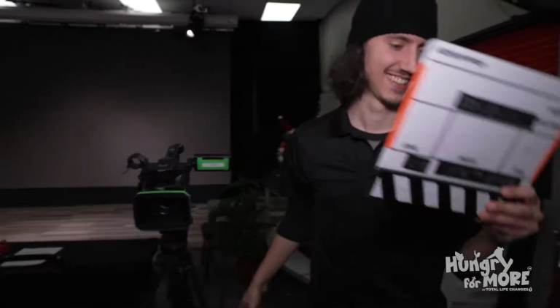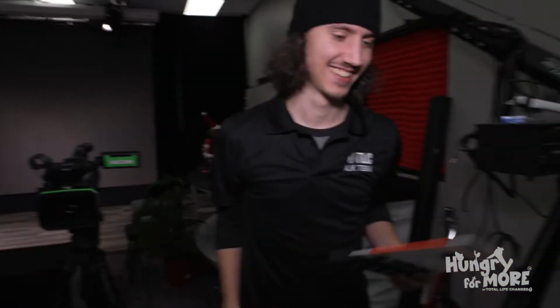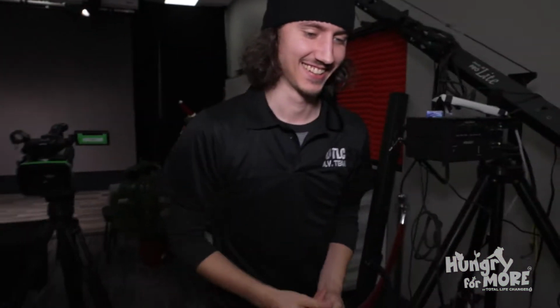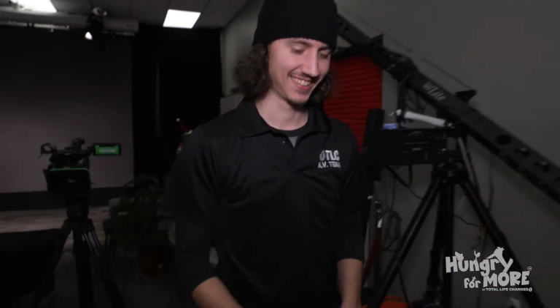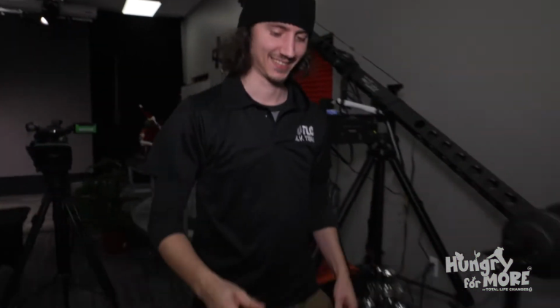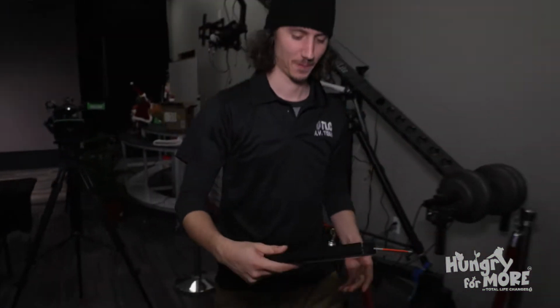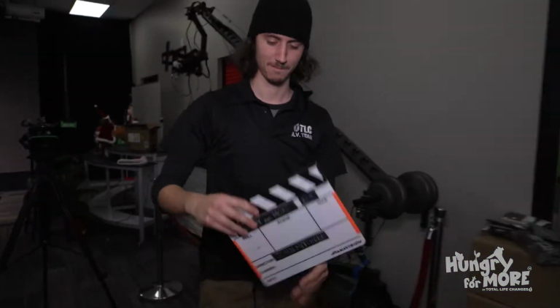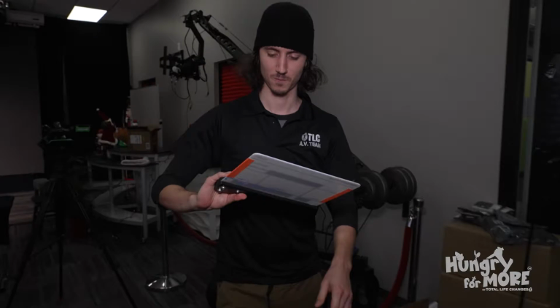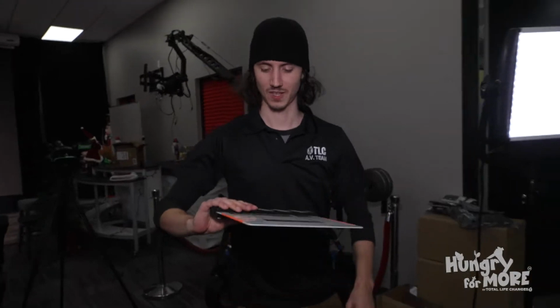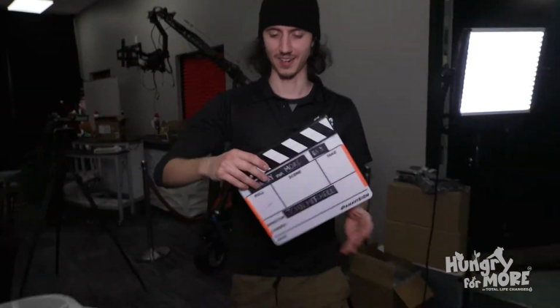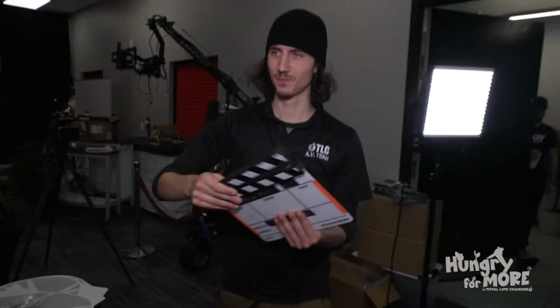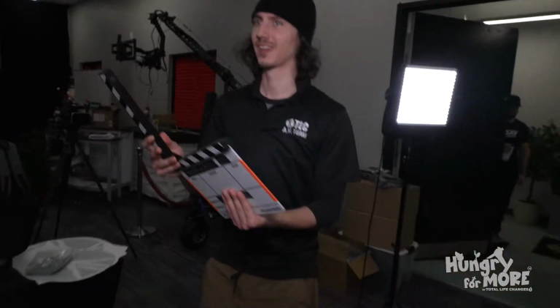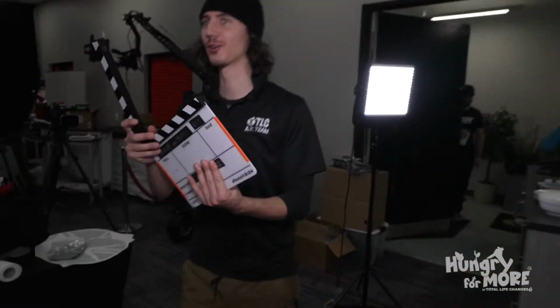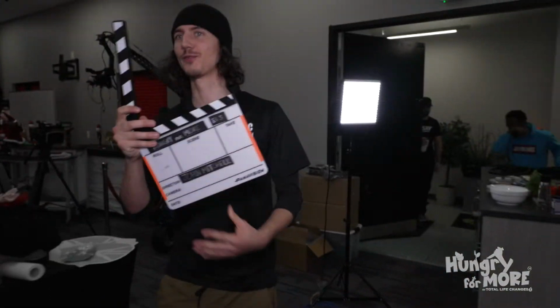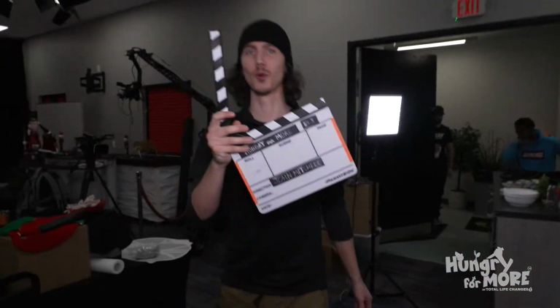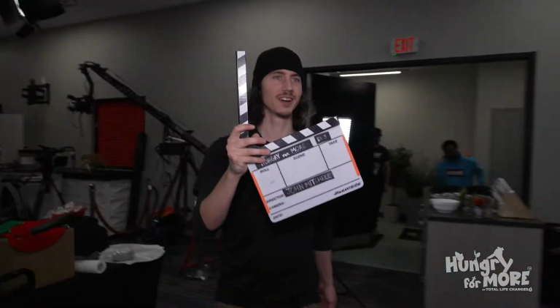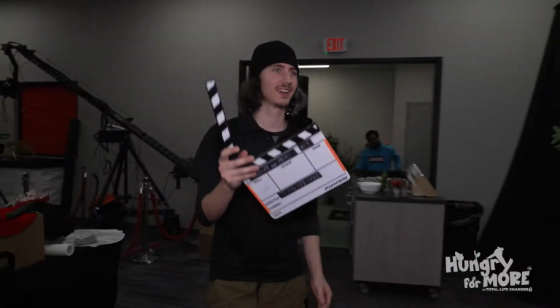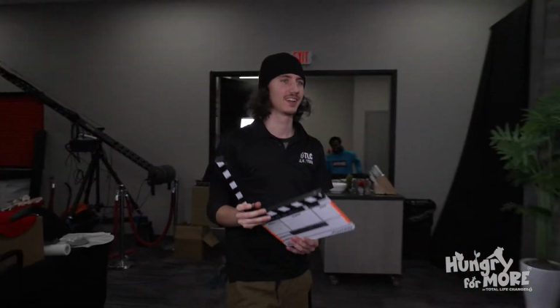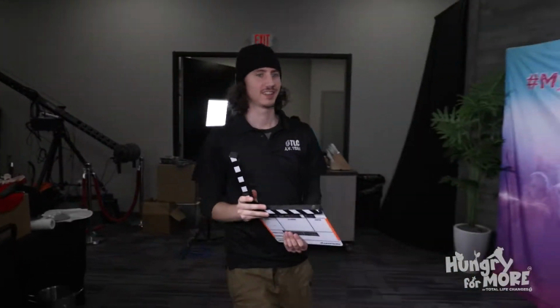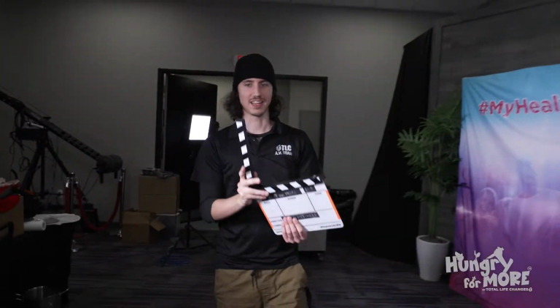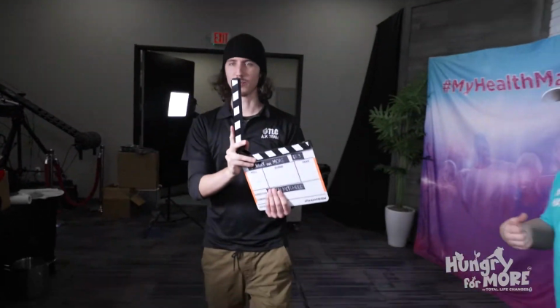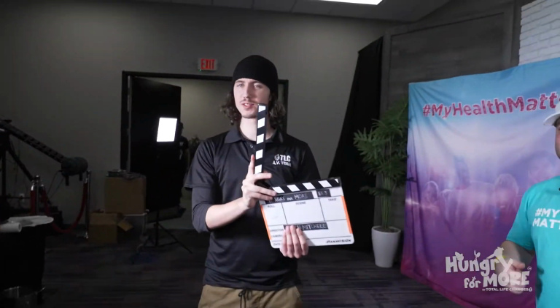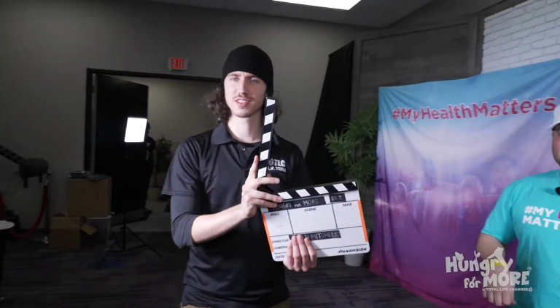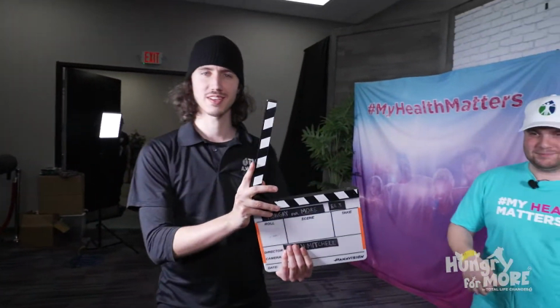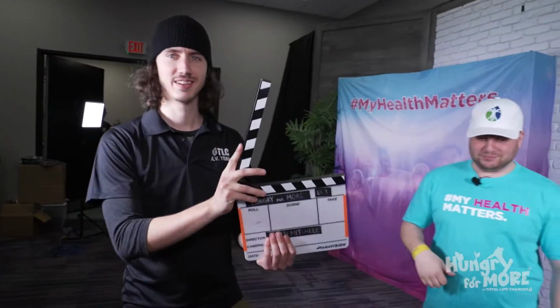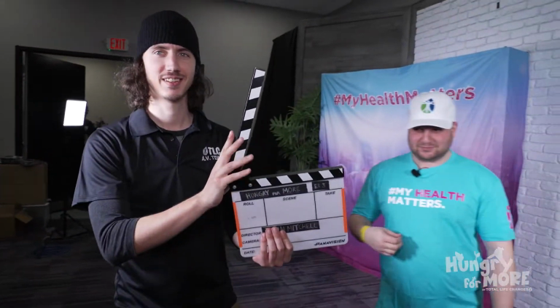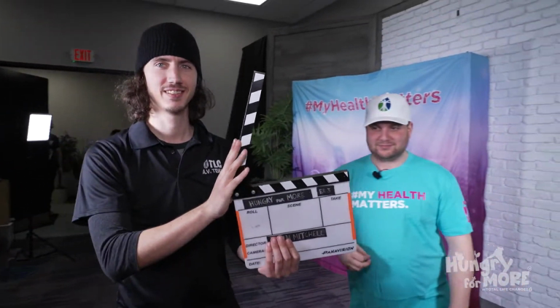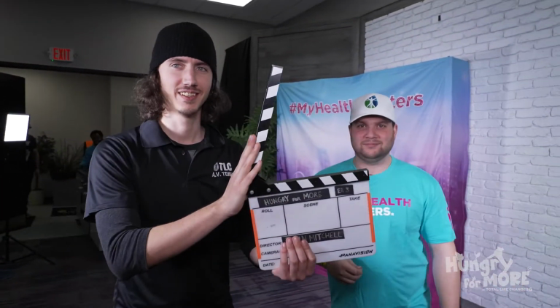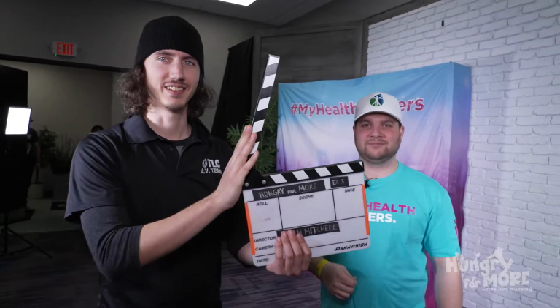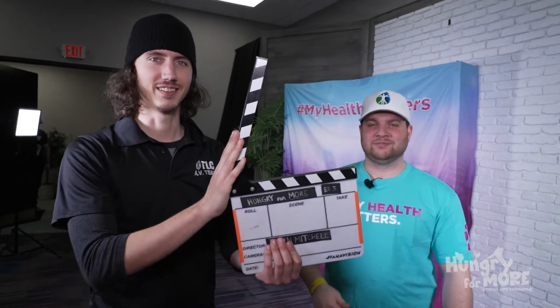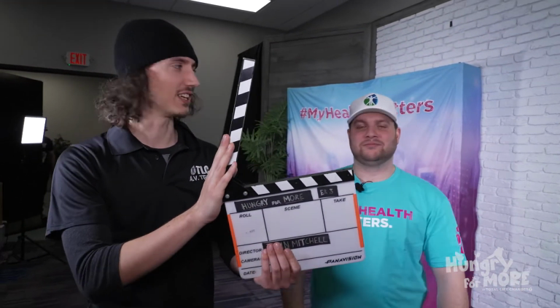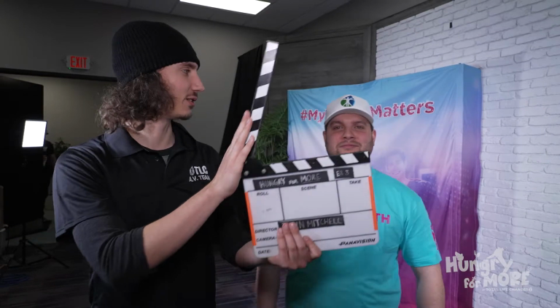Alright! Hungry for More! What episode is this? Episode 9, Take 2.